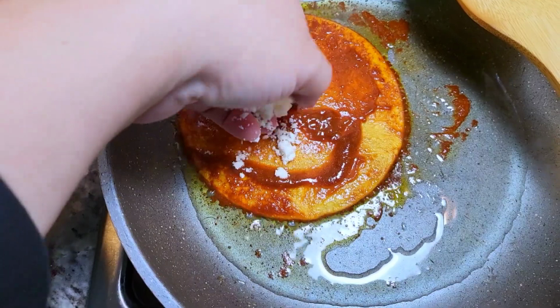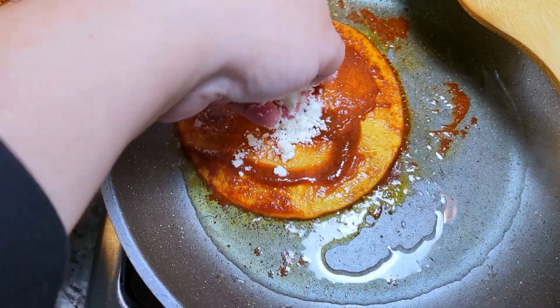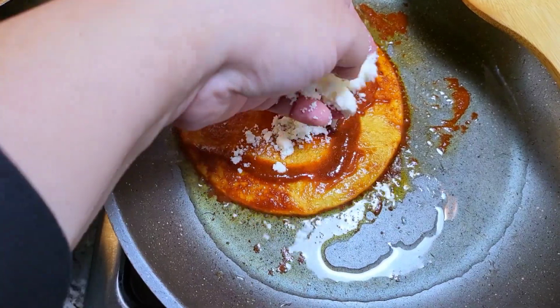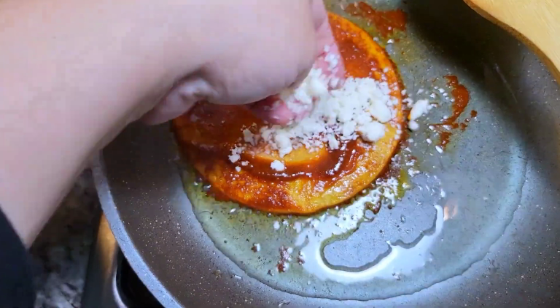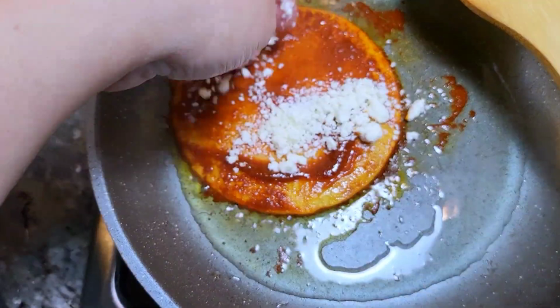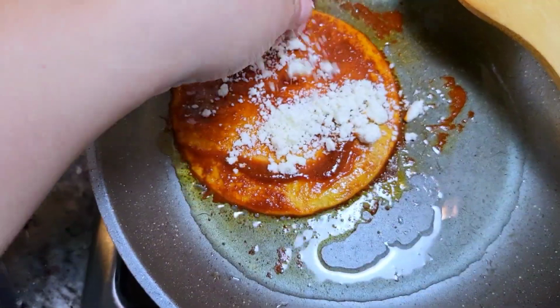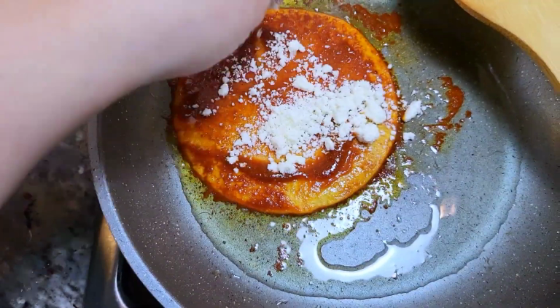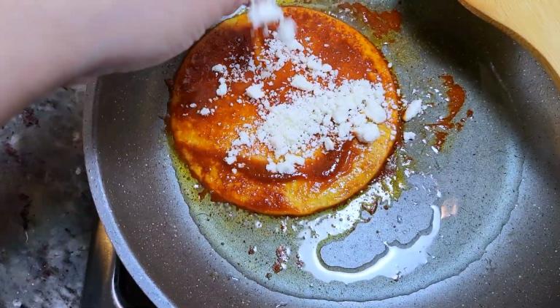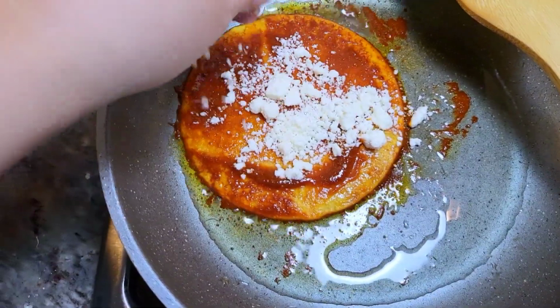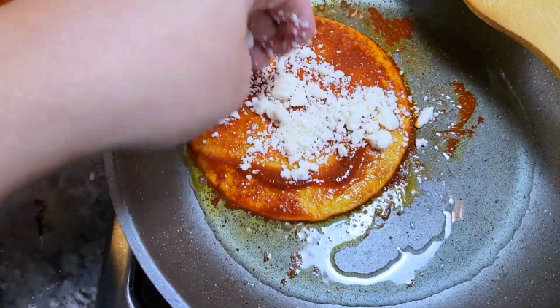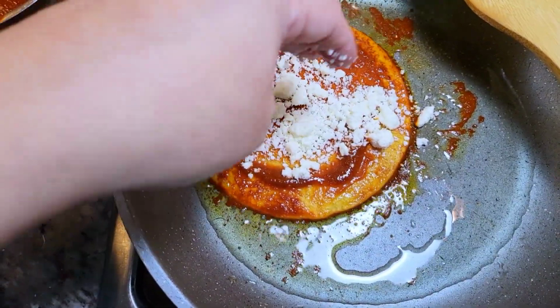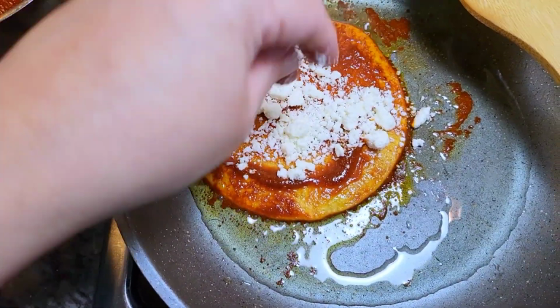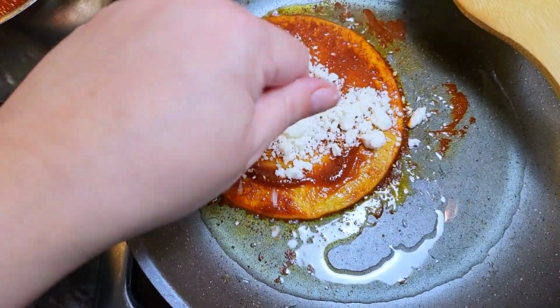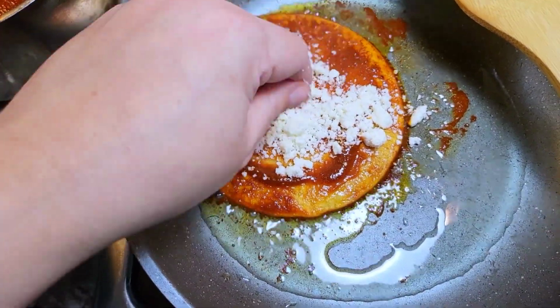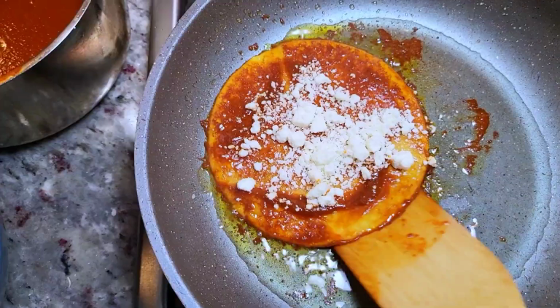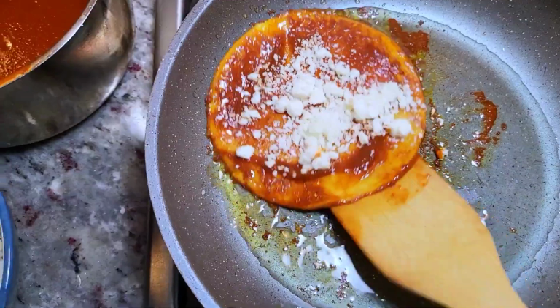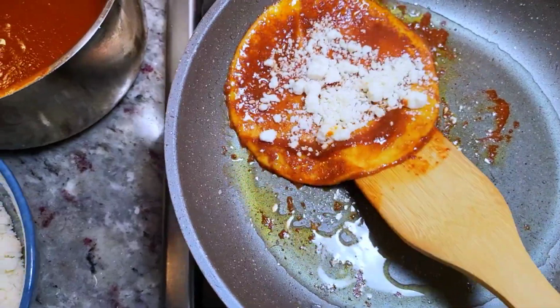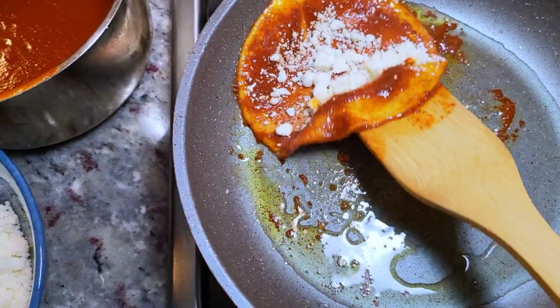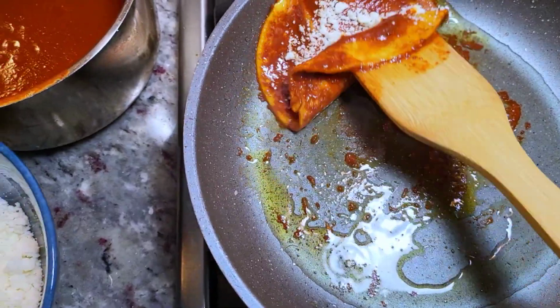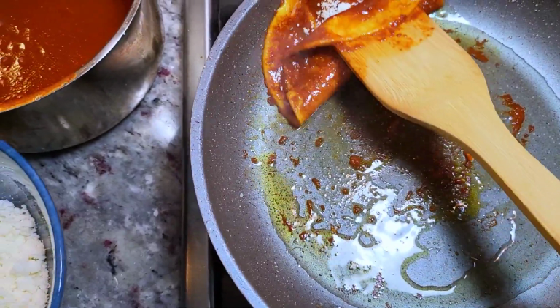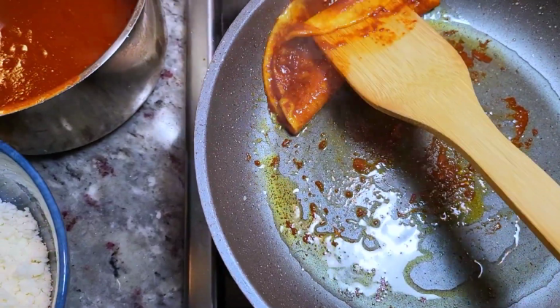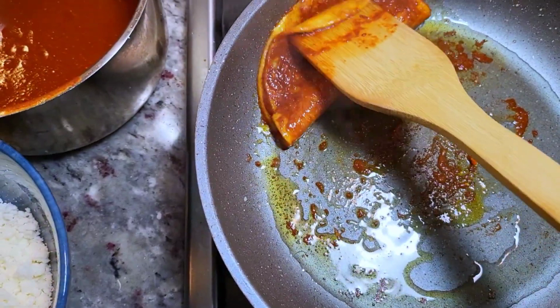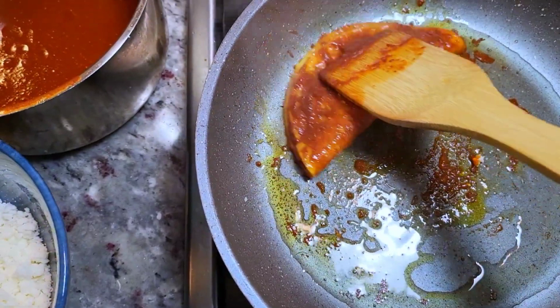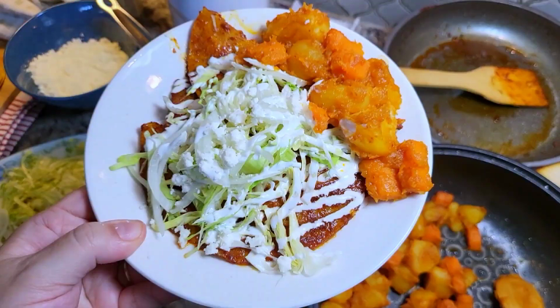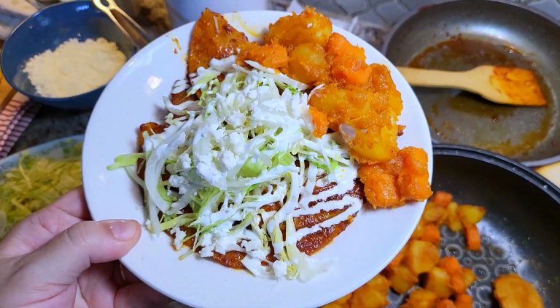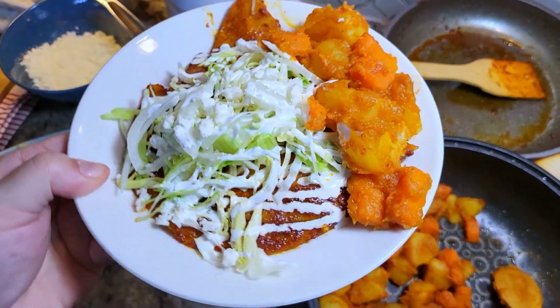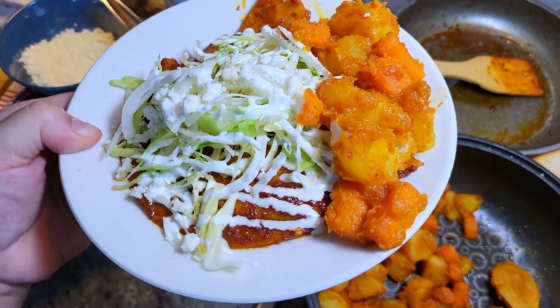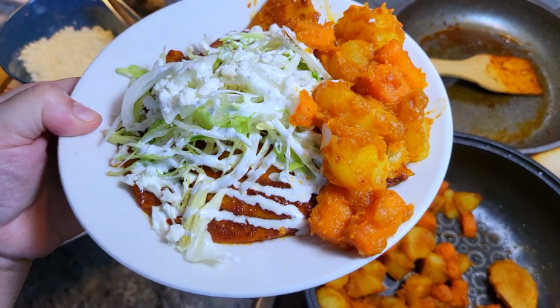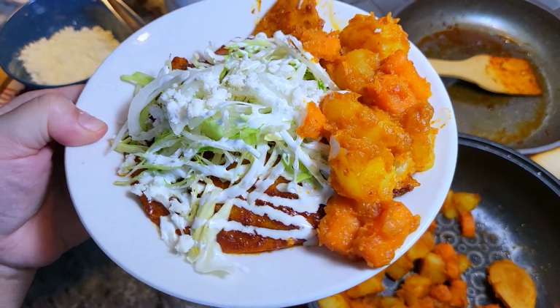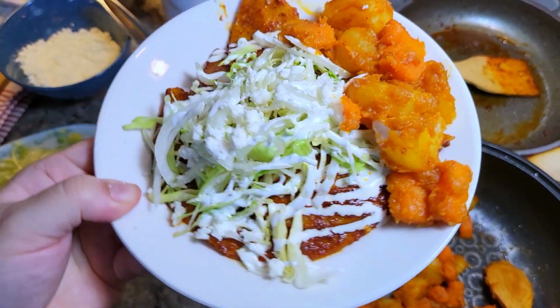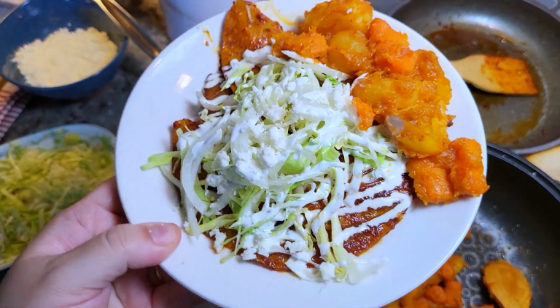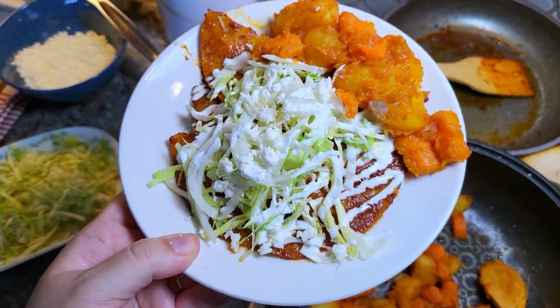Today for dinner, I'm going to show you how I make enchiladas michoacanas. This is going to be good.